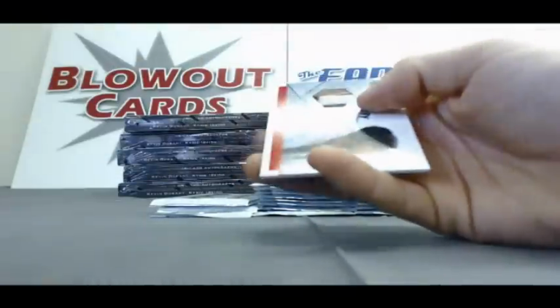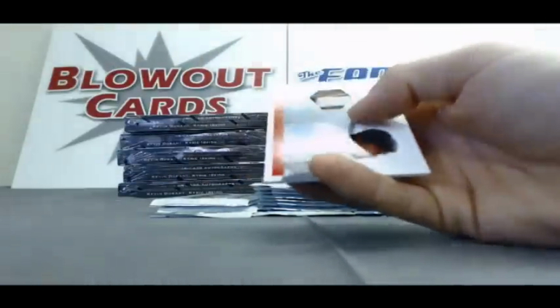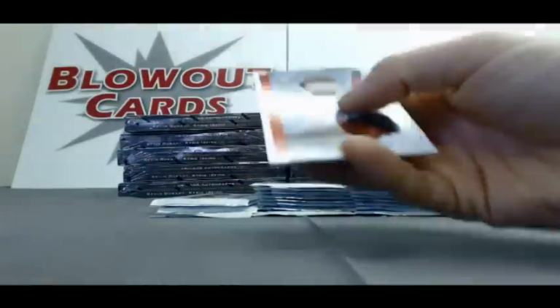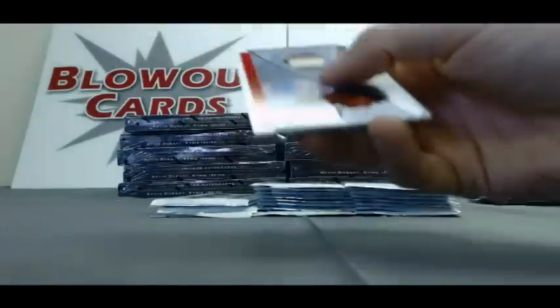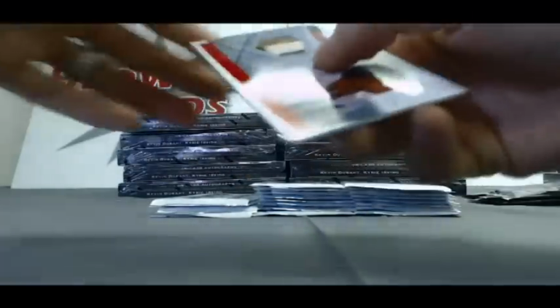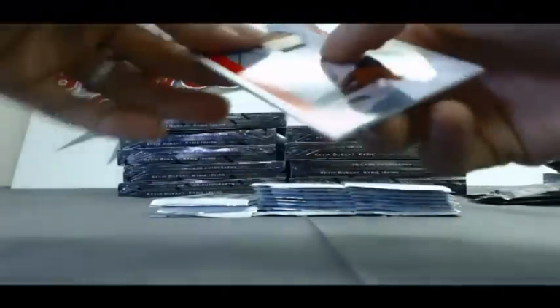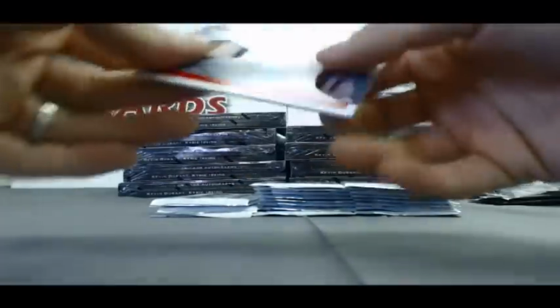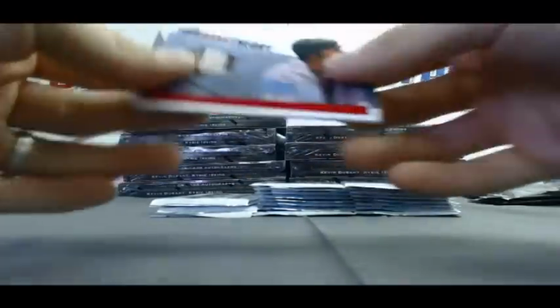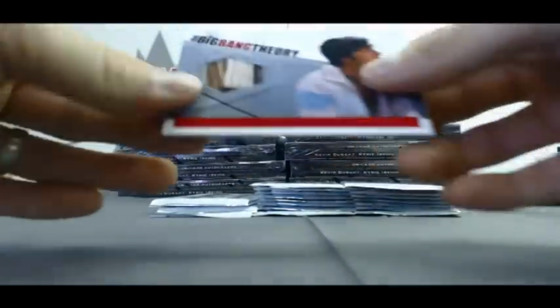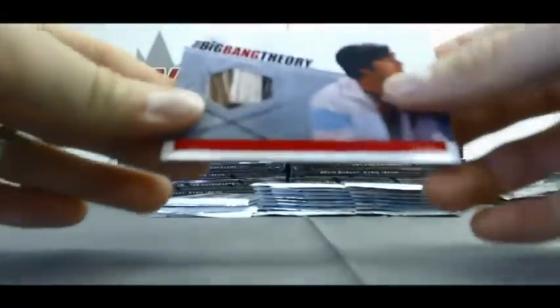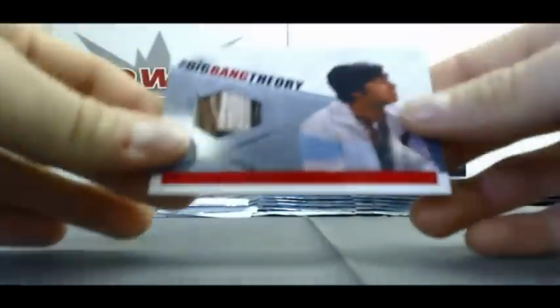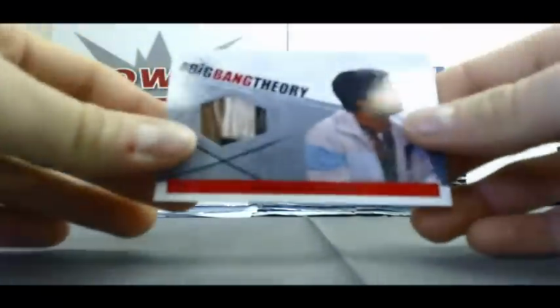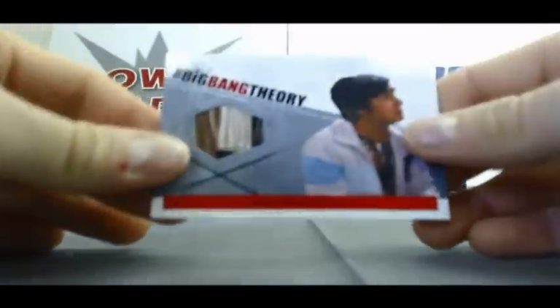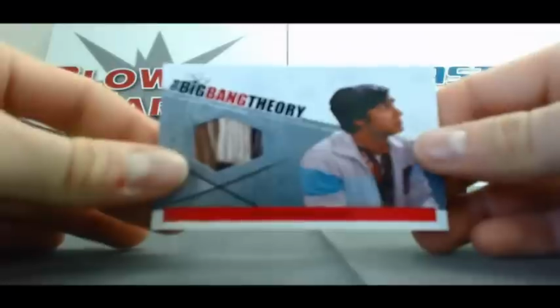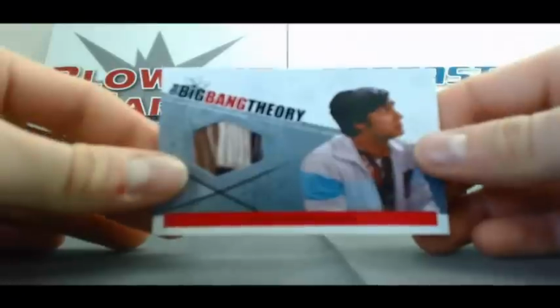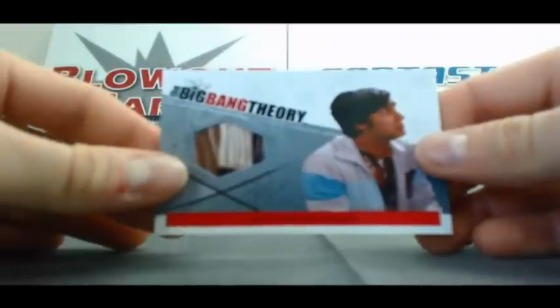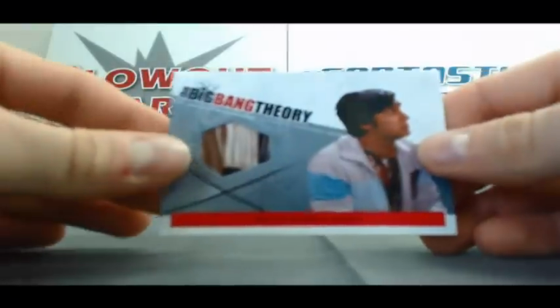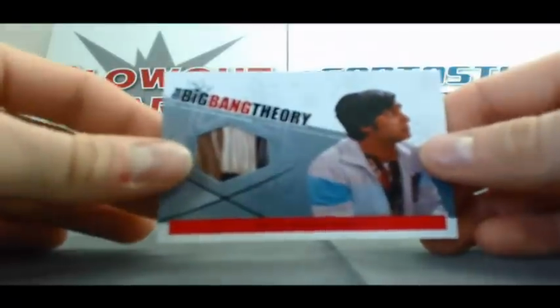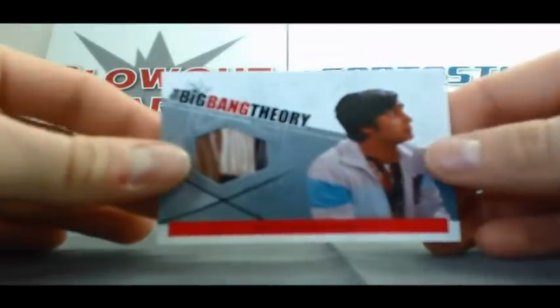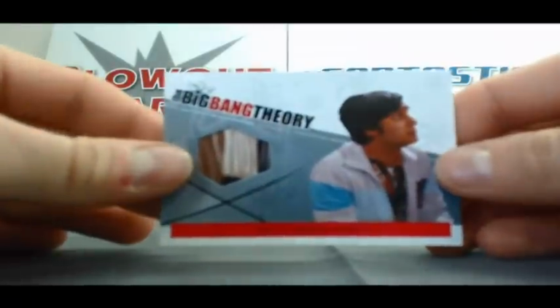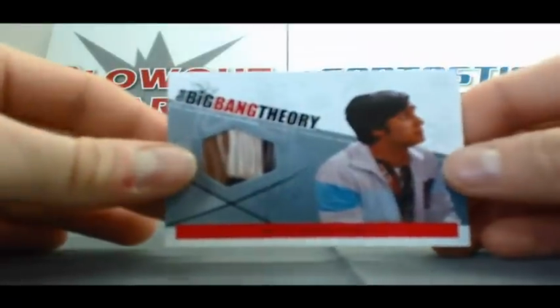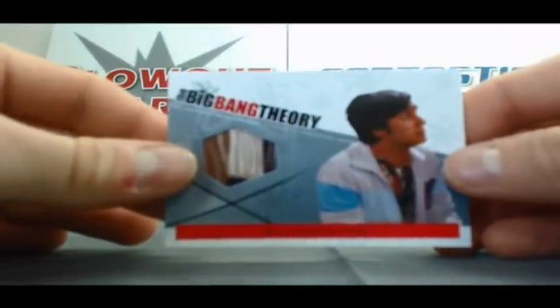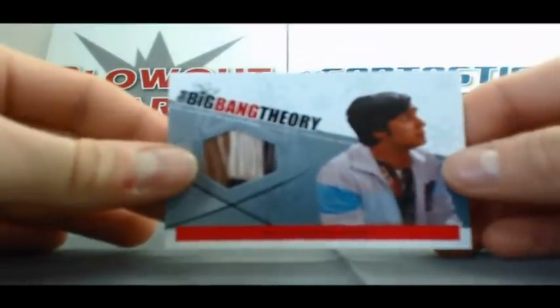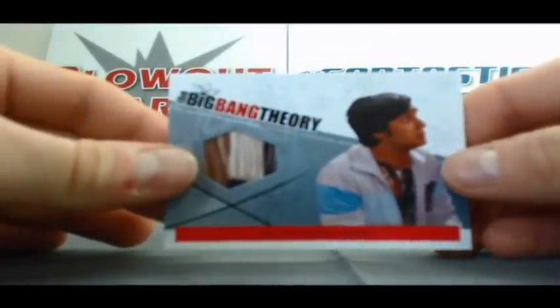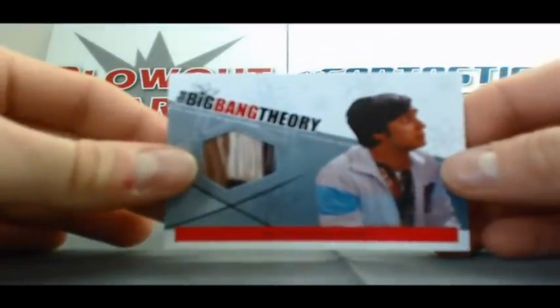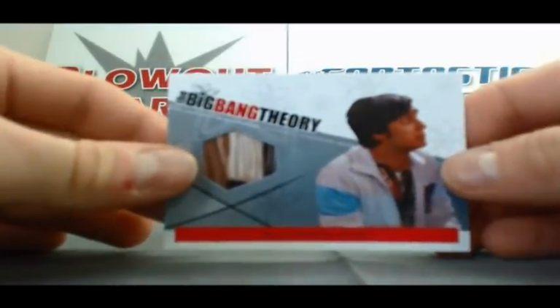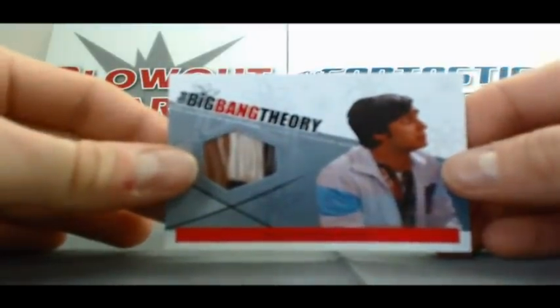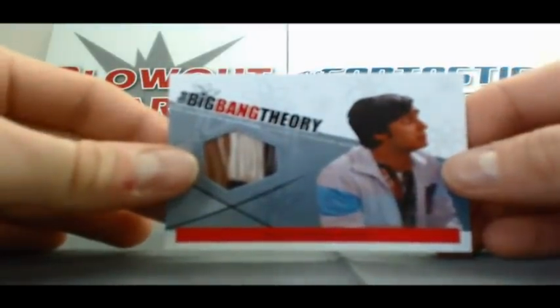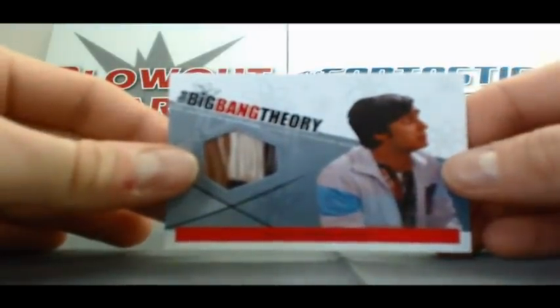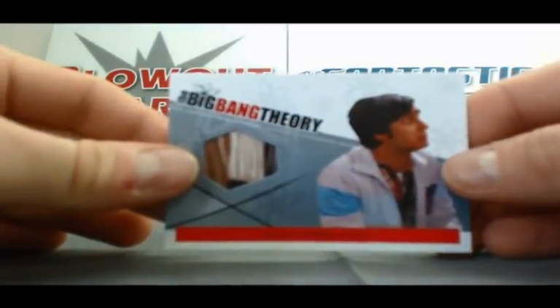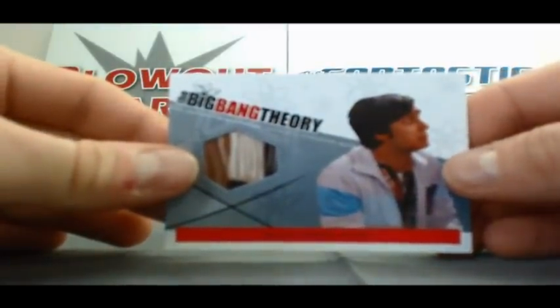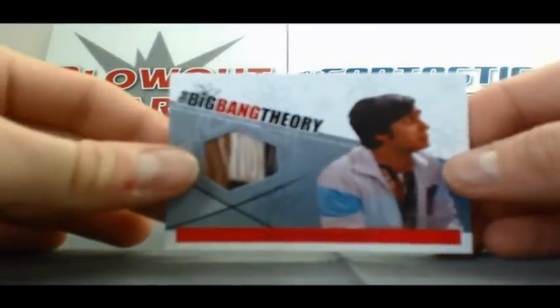Alright, then we've got a Raj's brown shirt. Great relic.